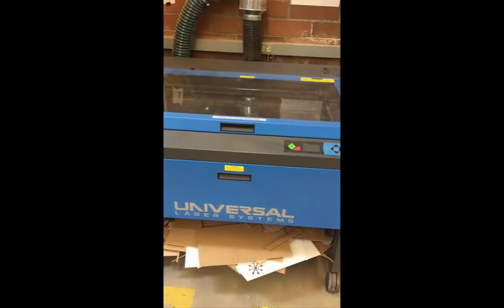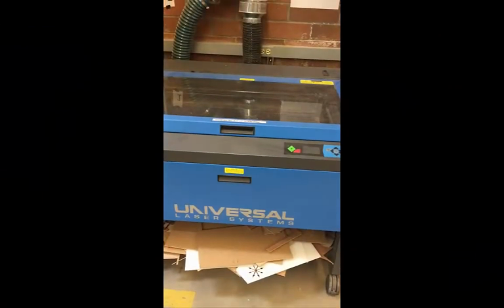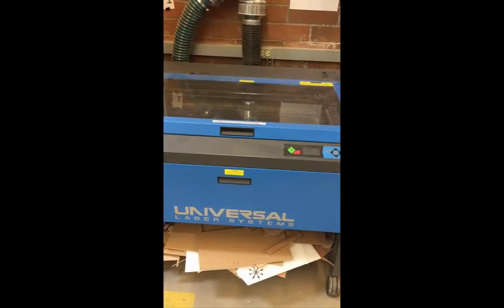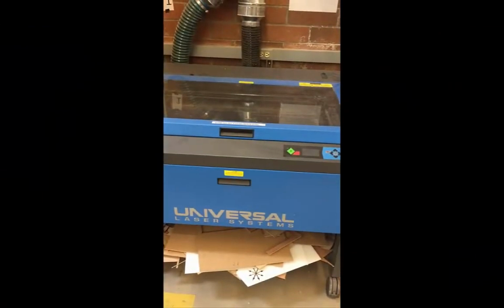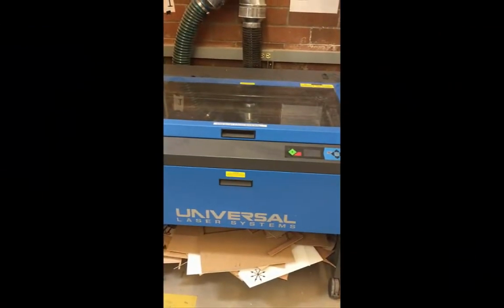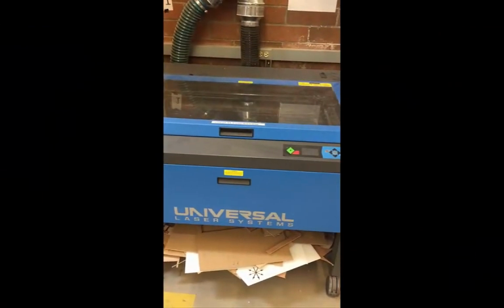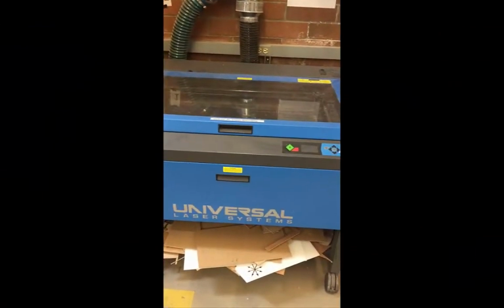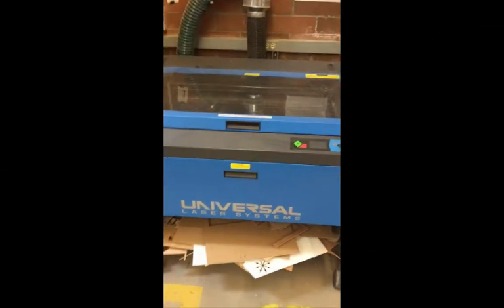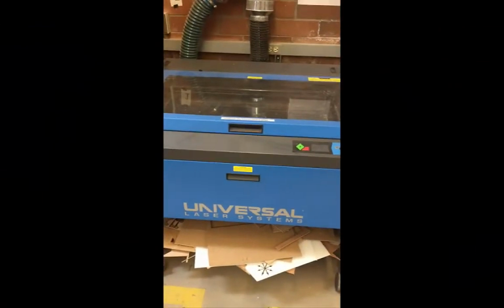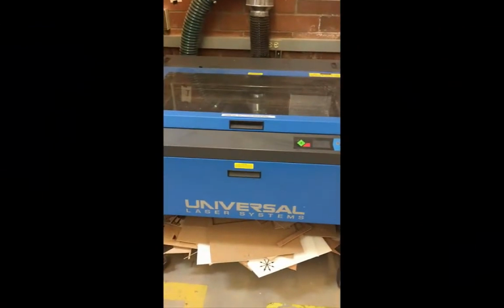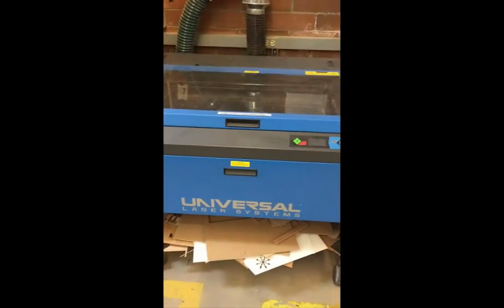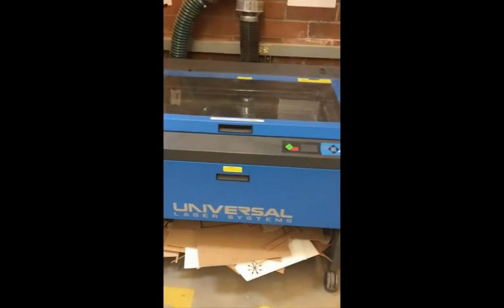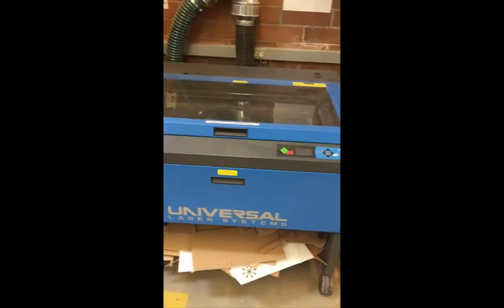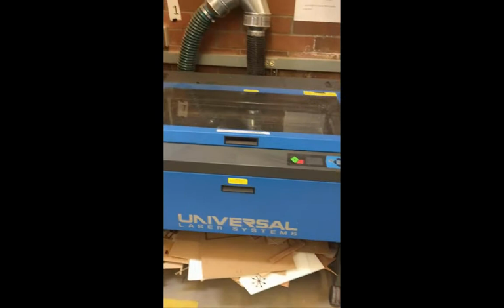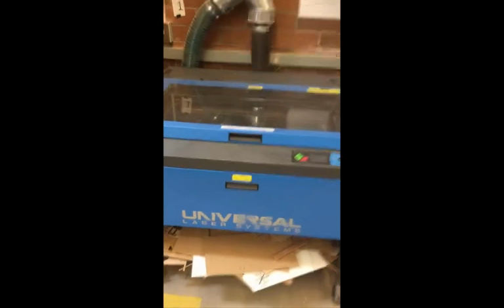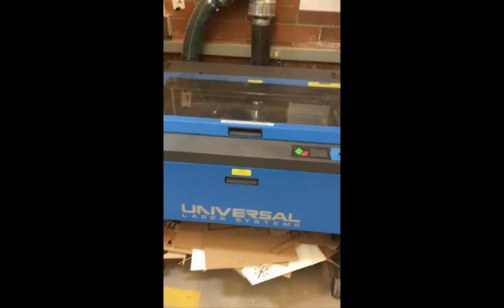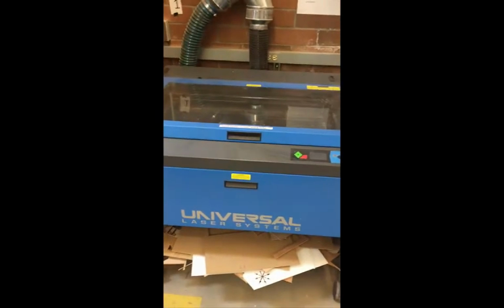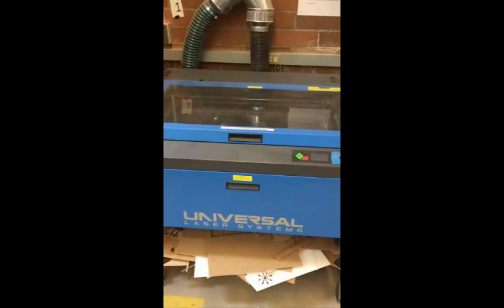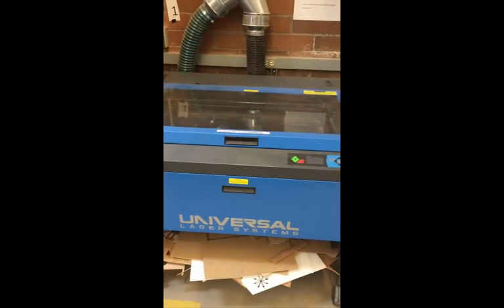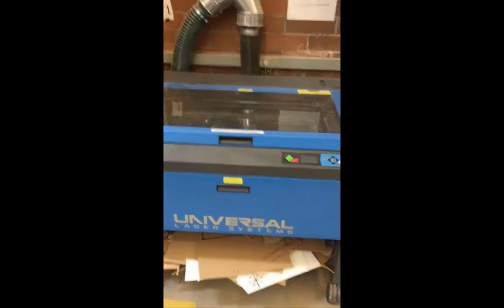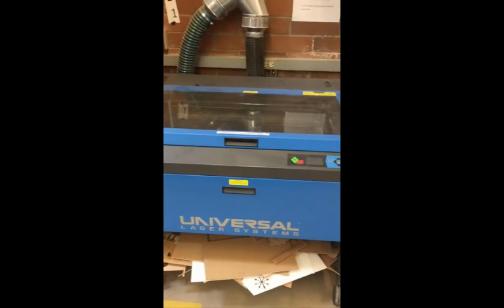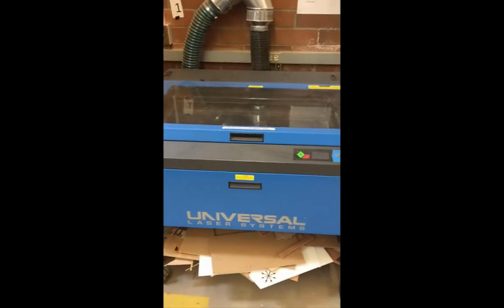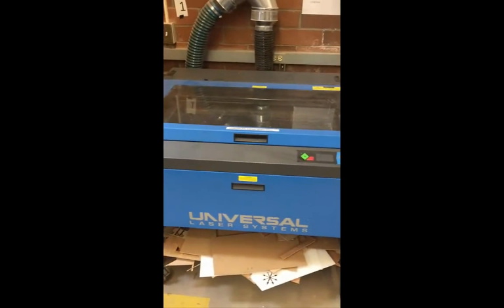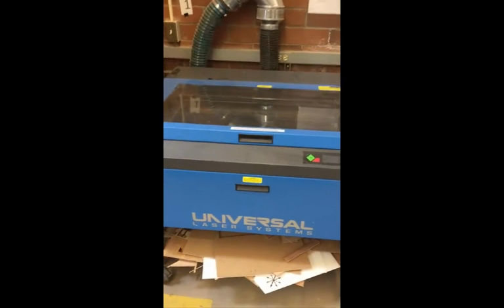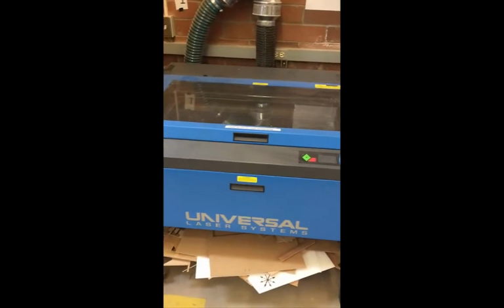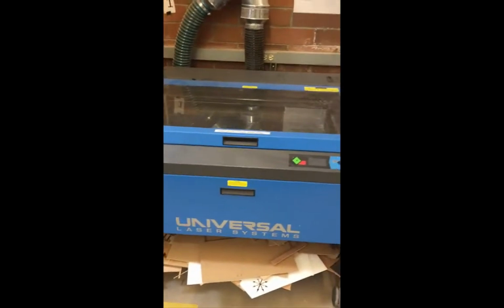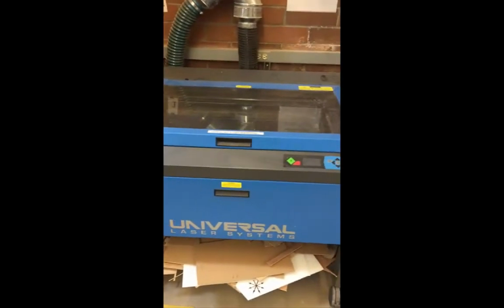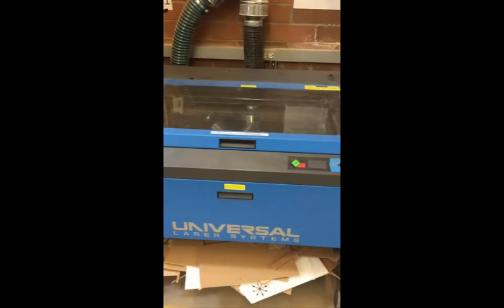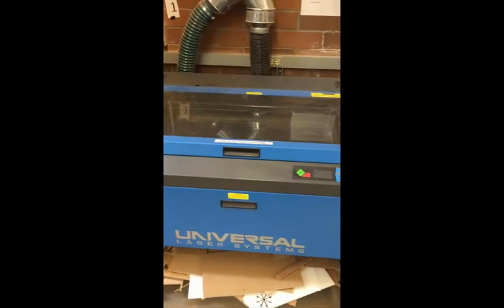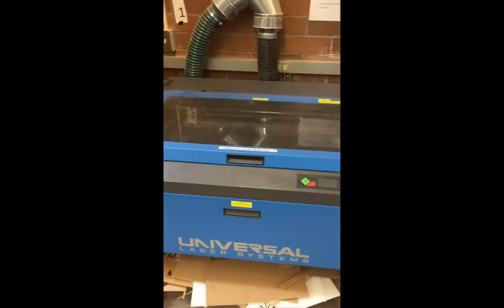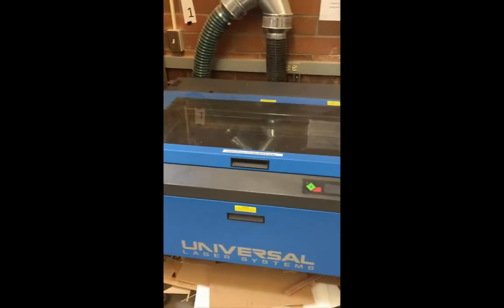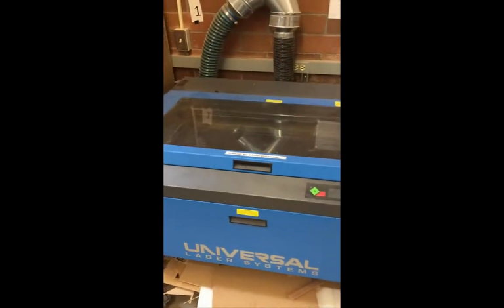Hey guys, this is Laser Cutting 104. I'm going to show you guys how to actually use the machine. Forgive the shaky video, I'm on my iPhone.